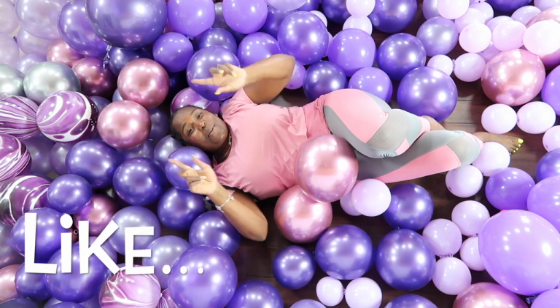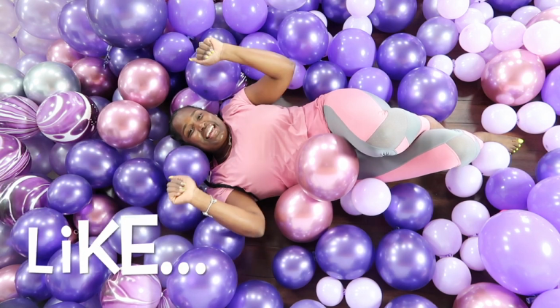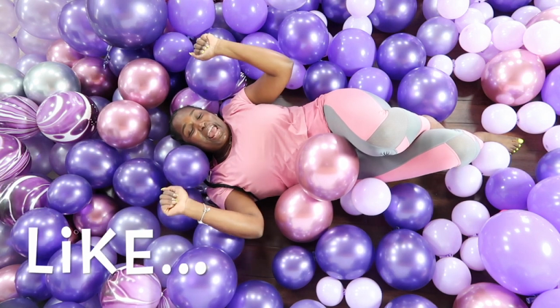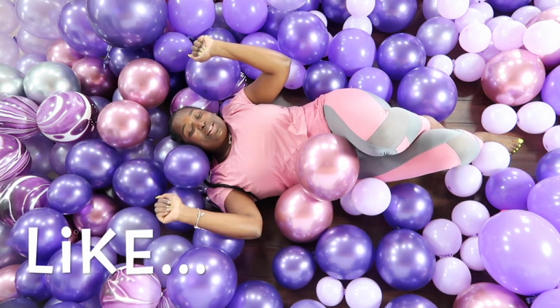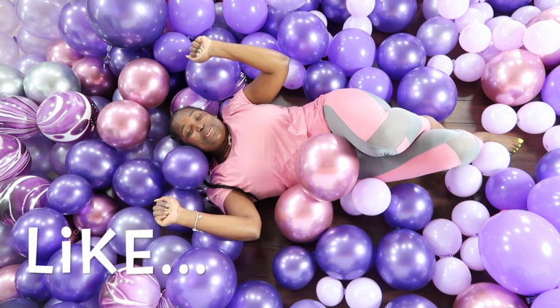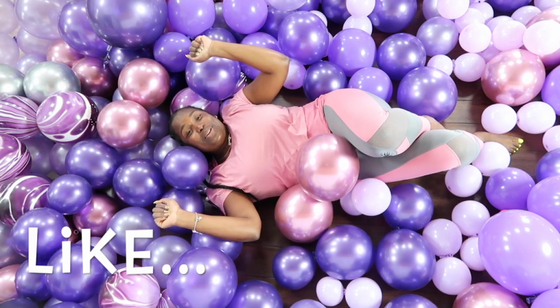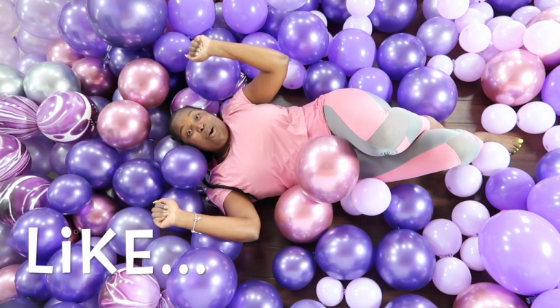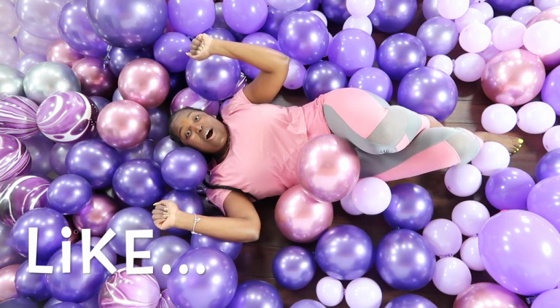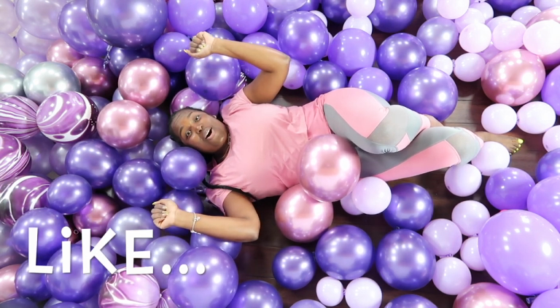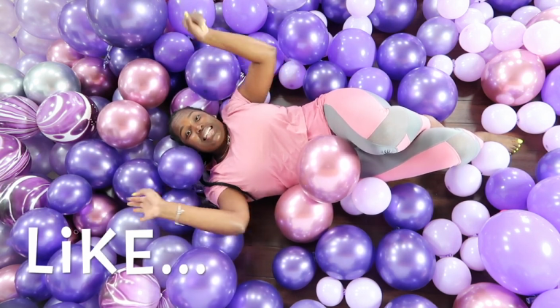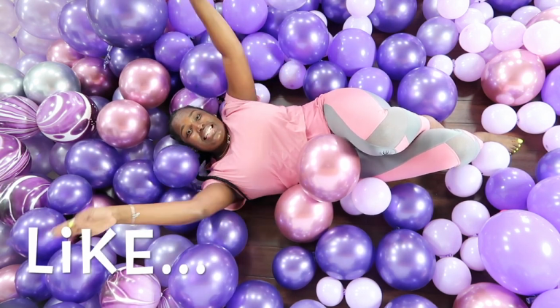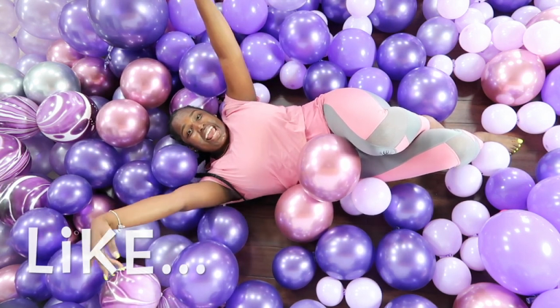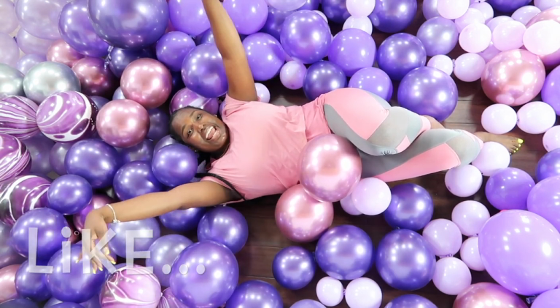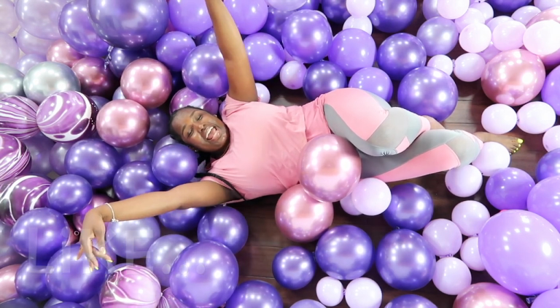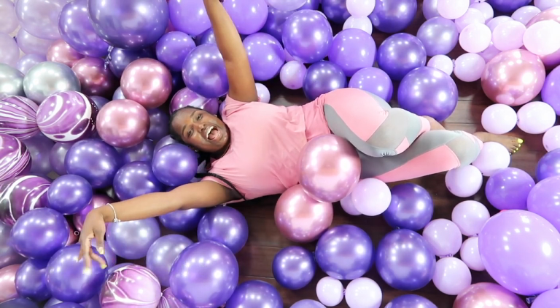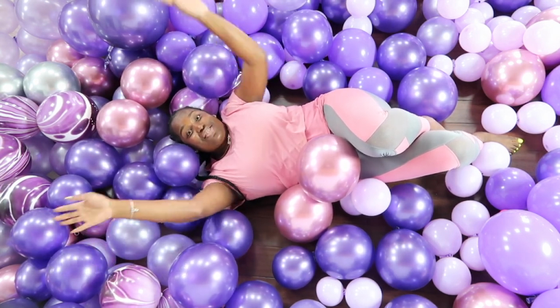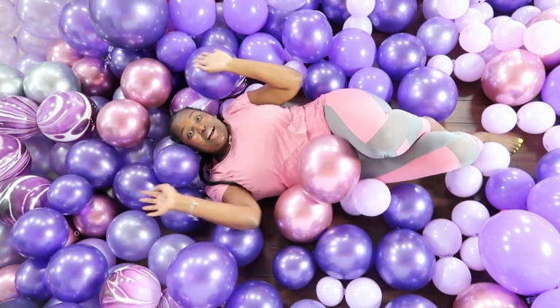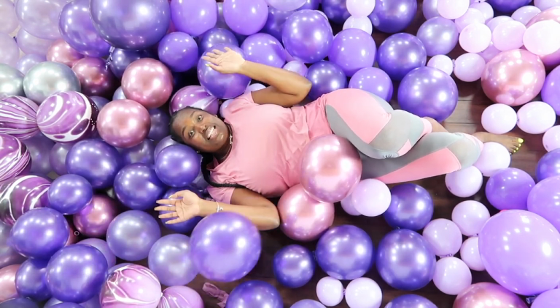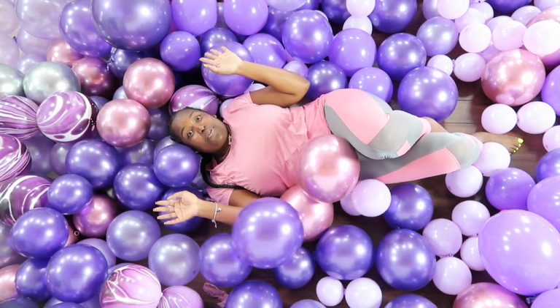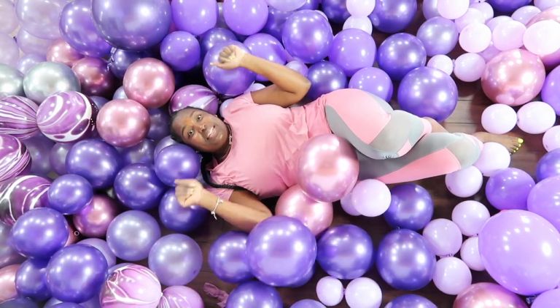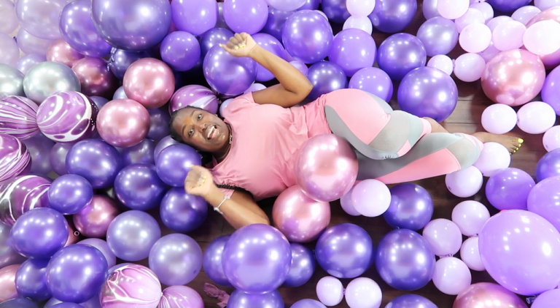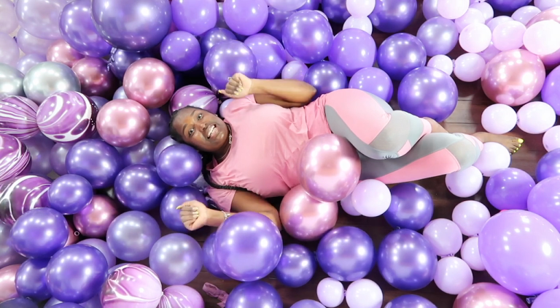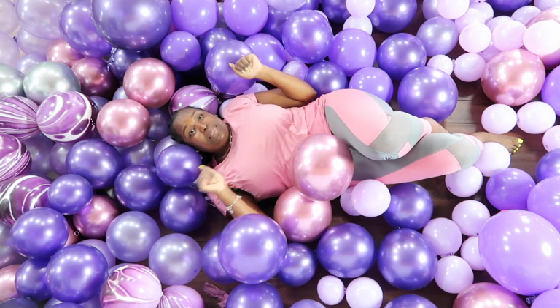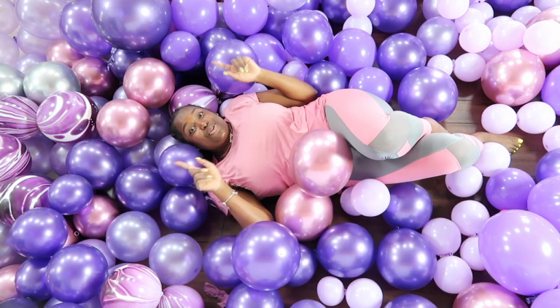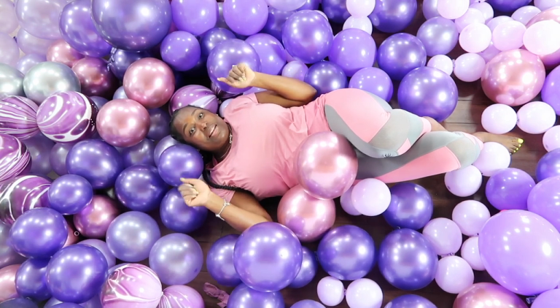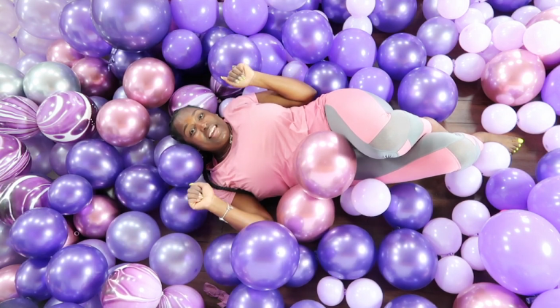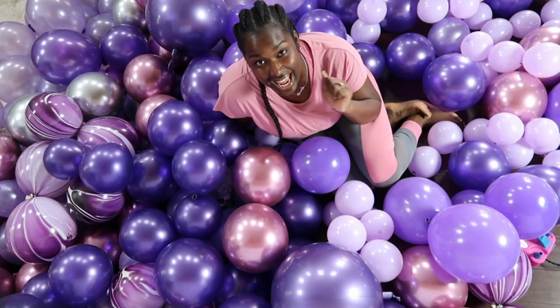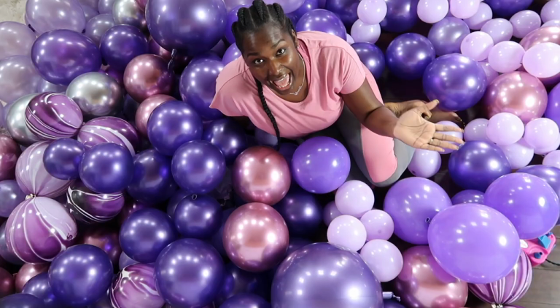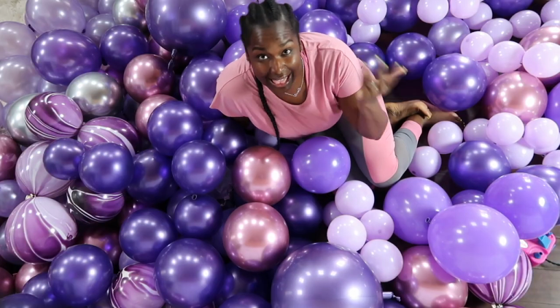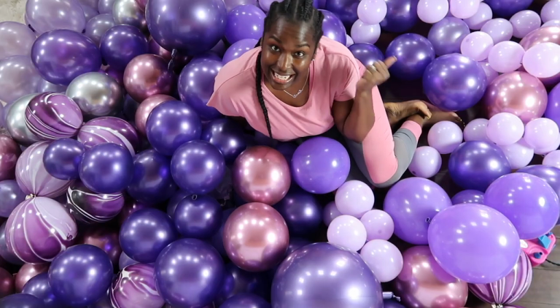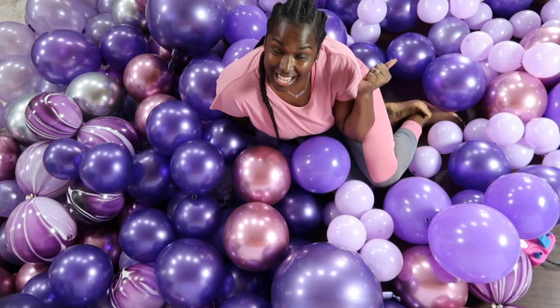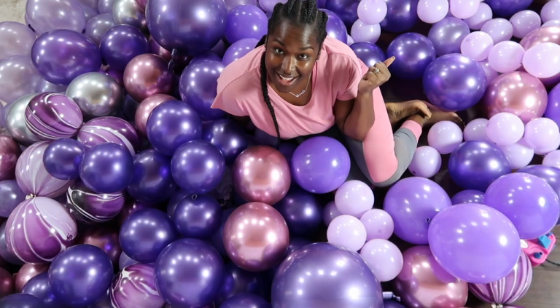We're making a balloon wall today. I know I did this before but today is going to be the remix. Let's go!